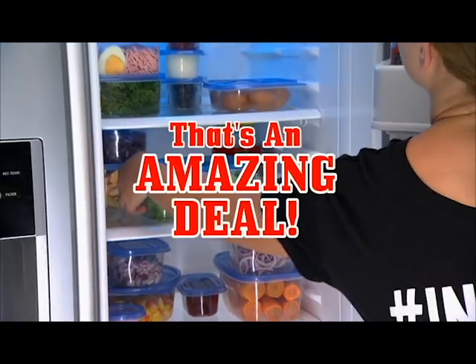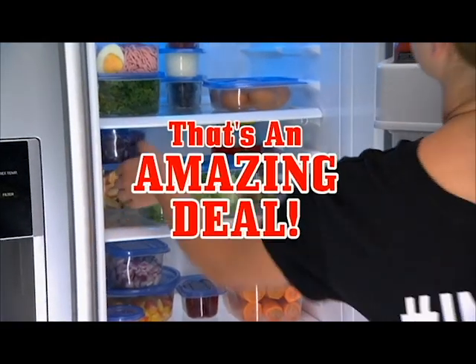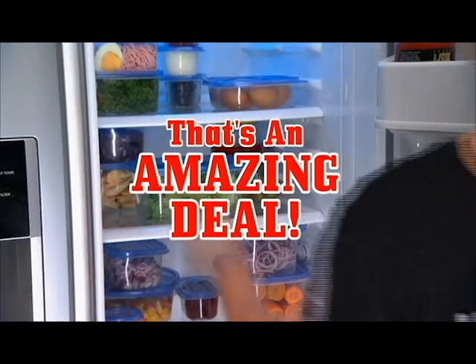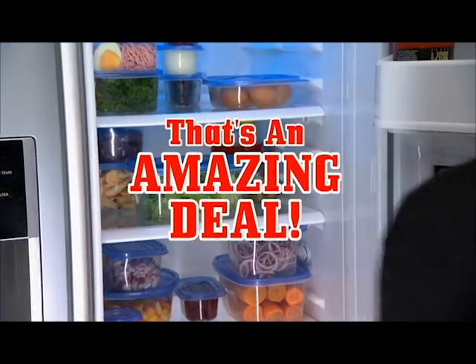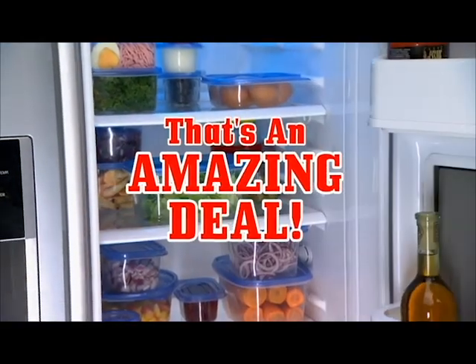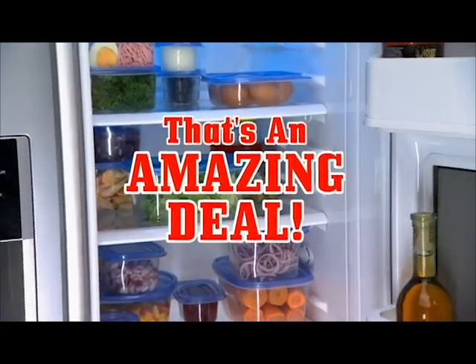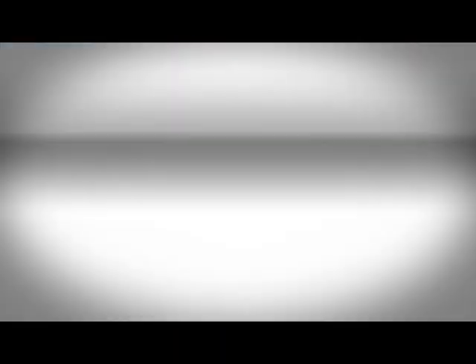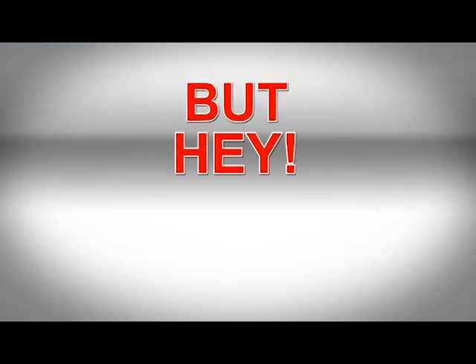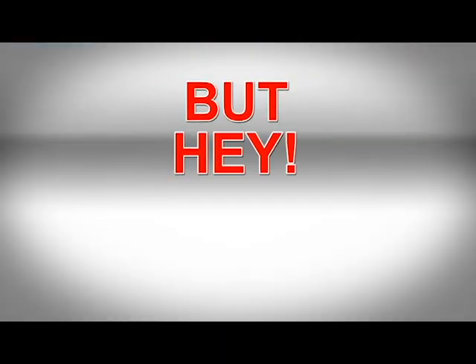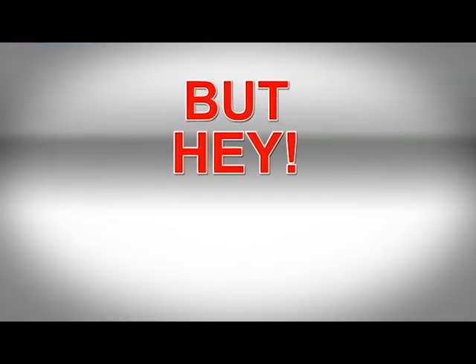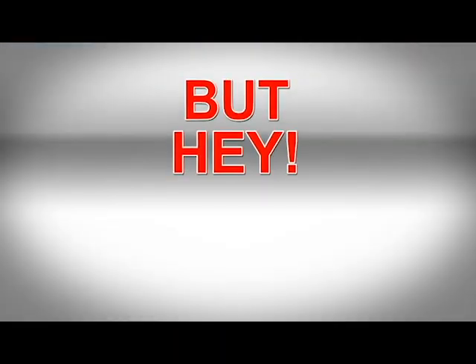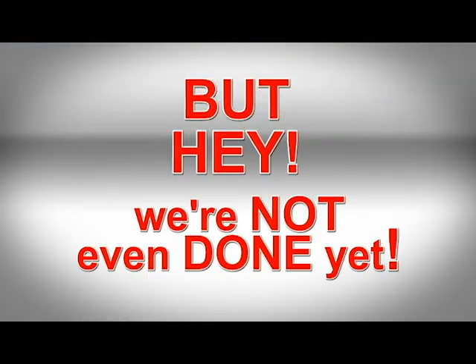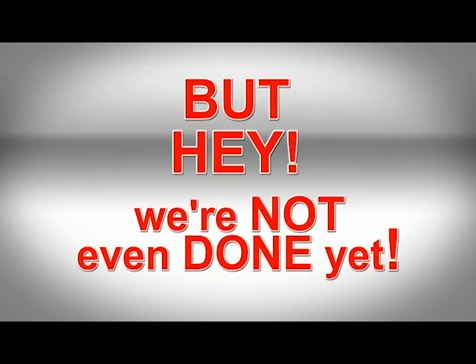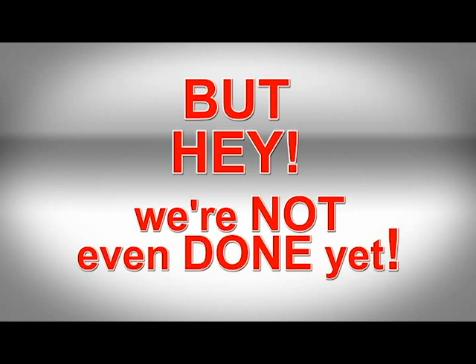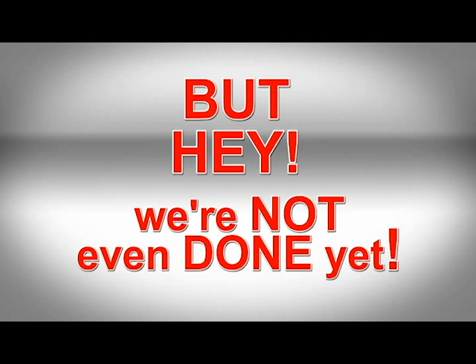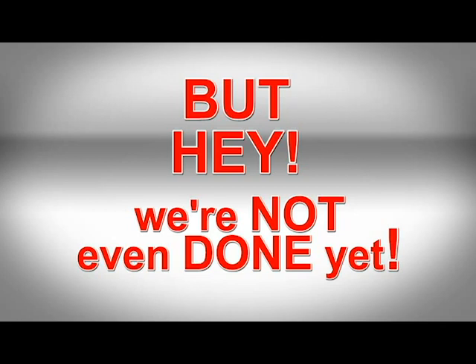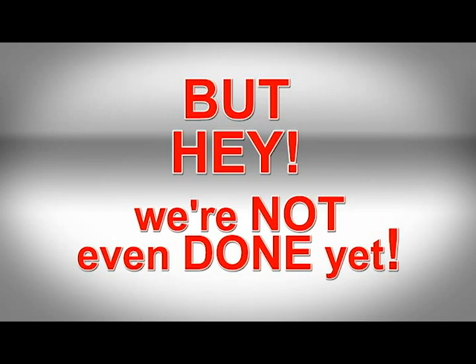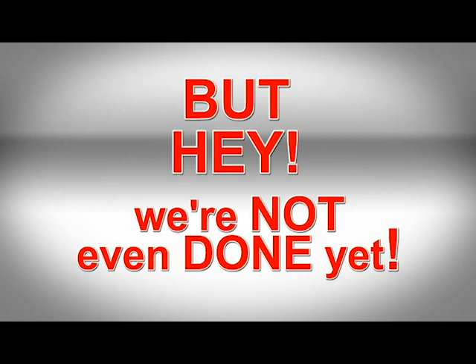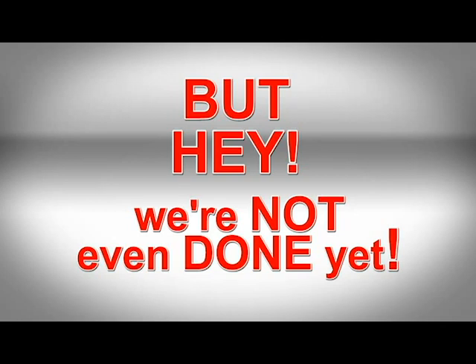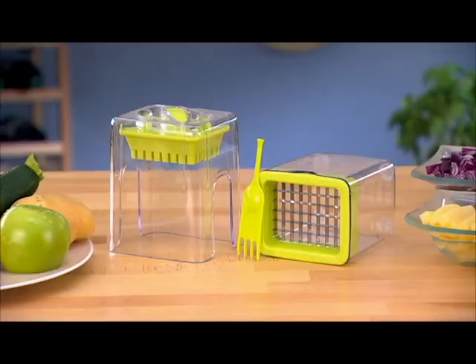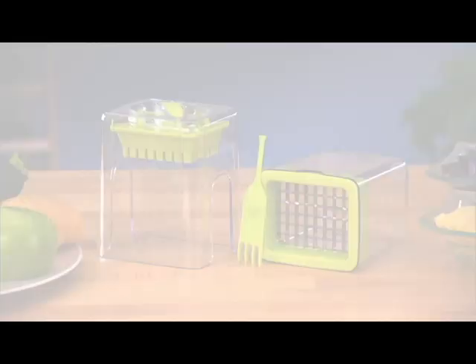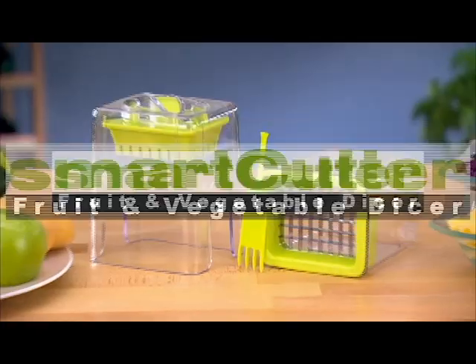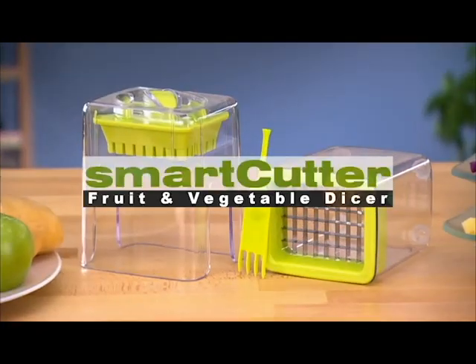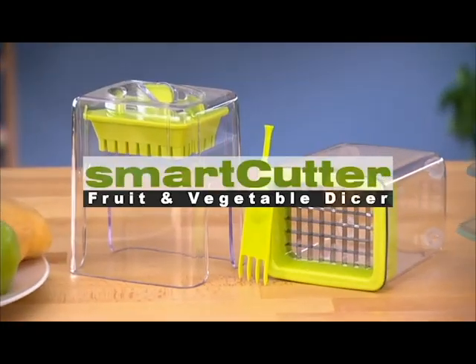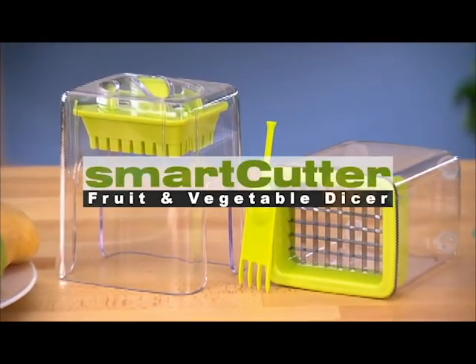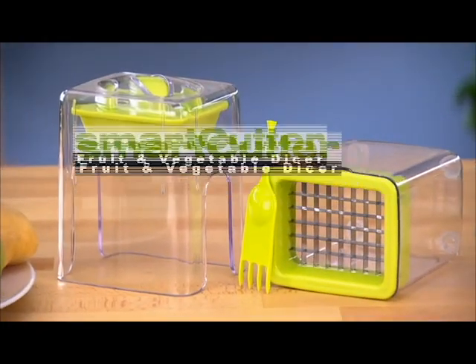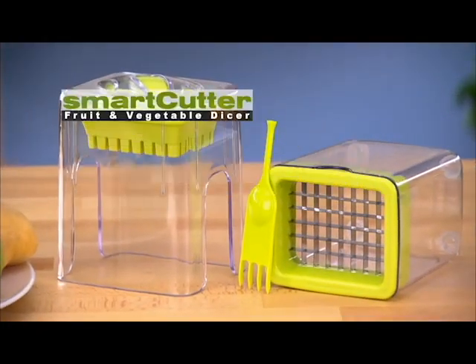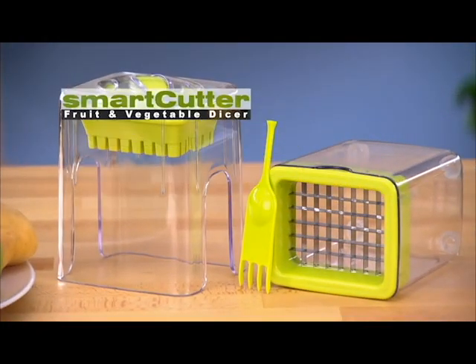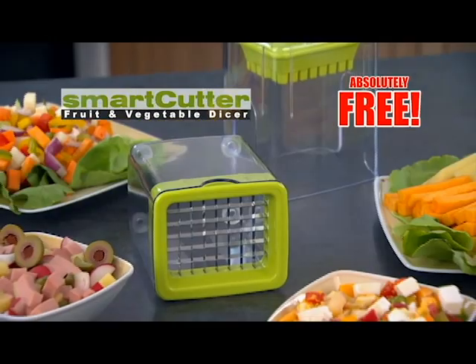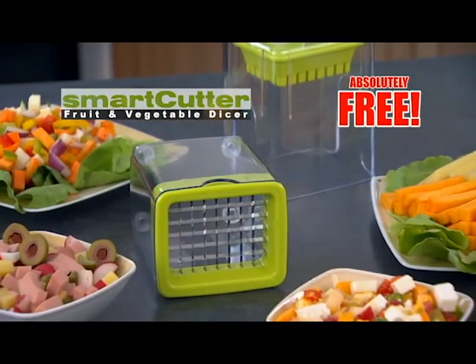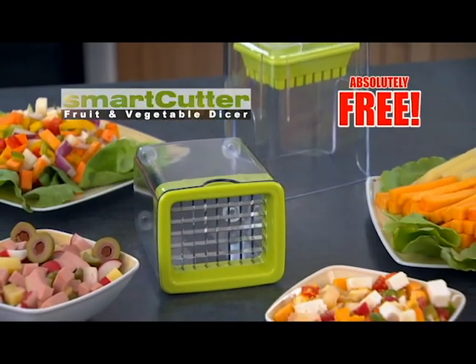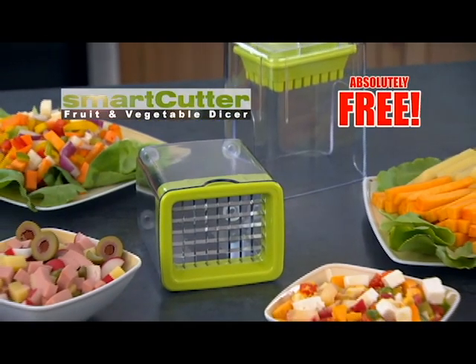That's an amazing deal. But hey, we're not even done yet. Call right now and we'll also give you the Smart Cutter, absolutely free.